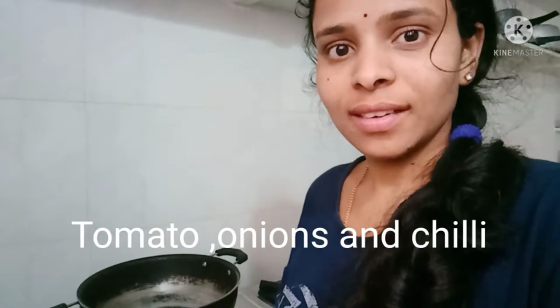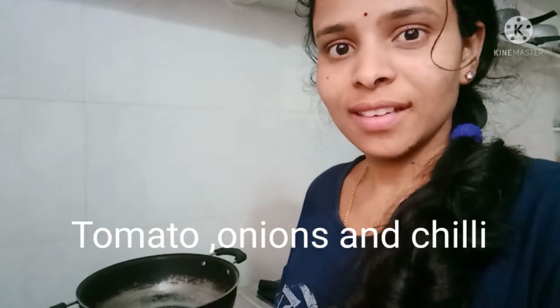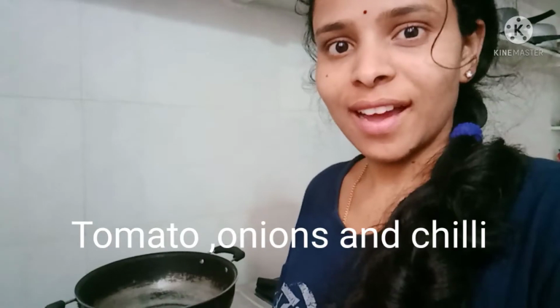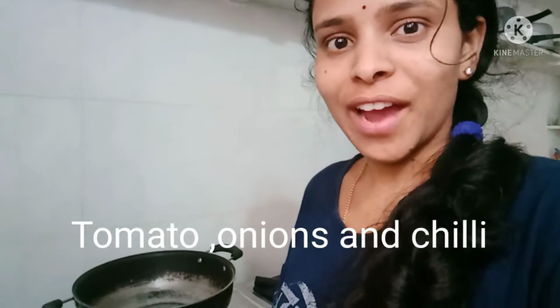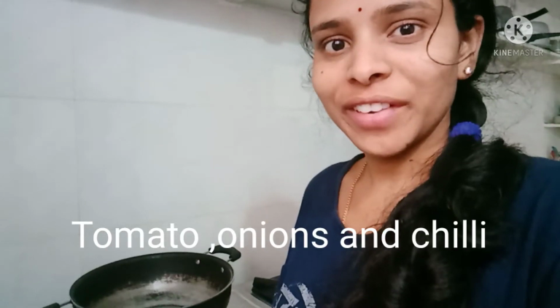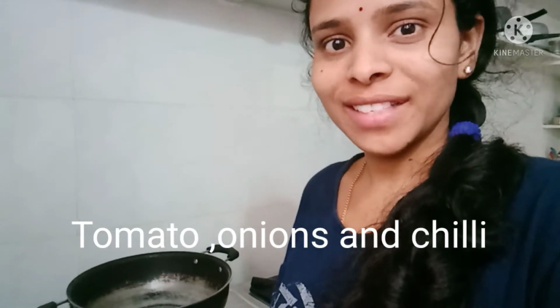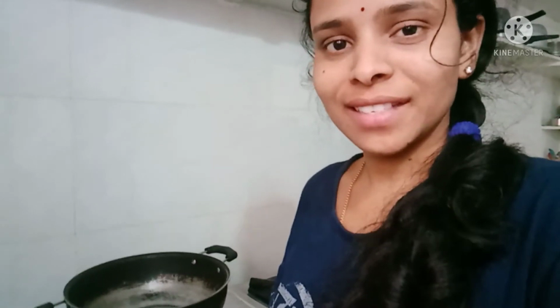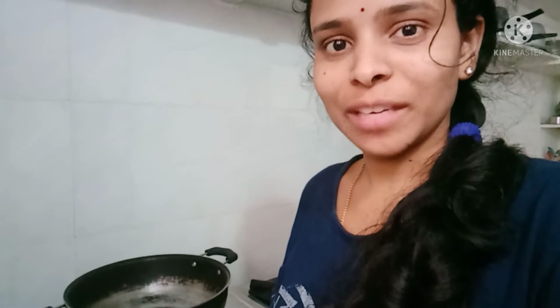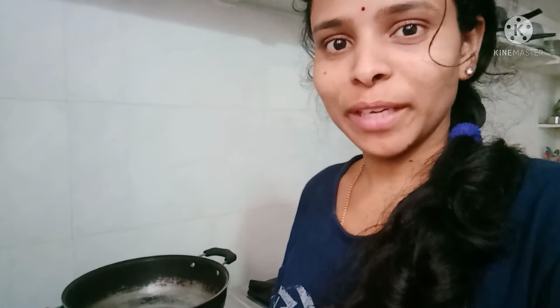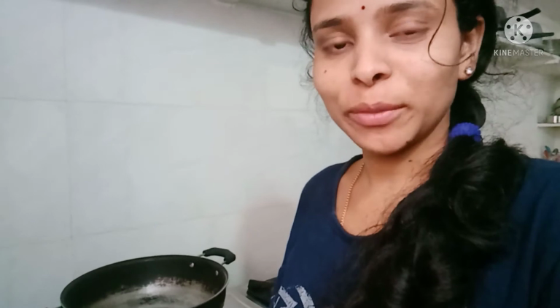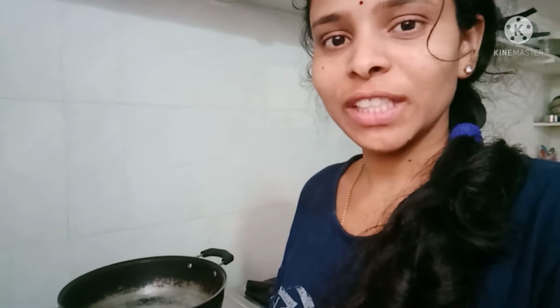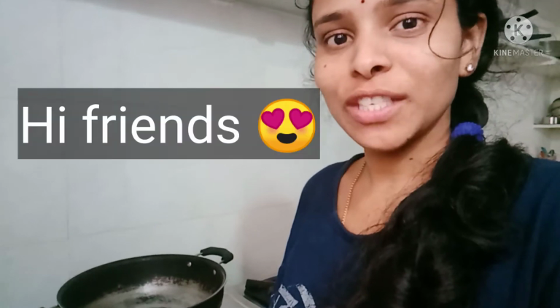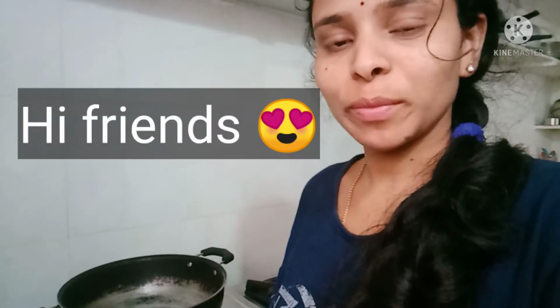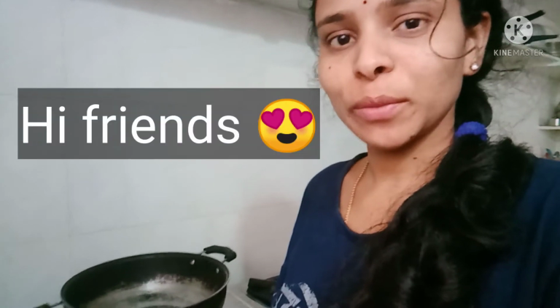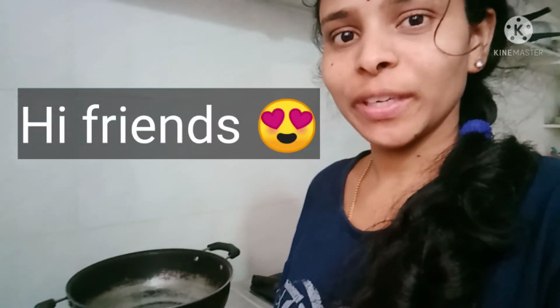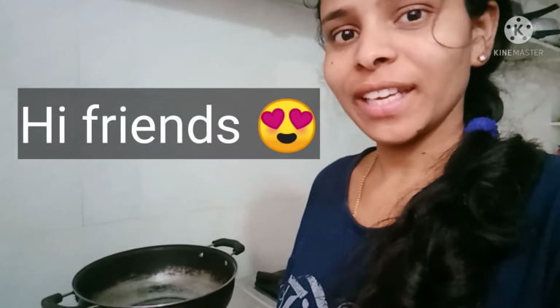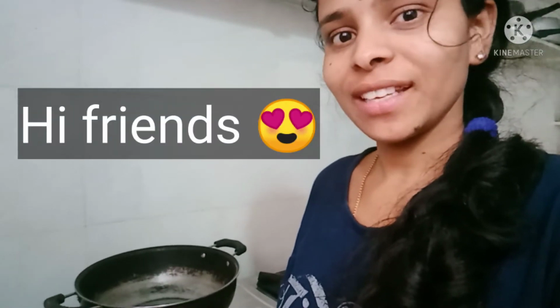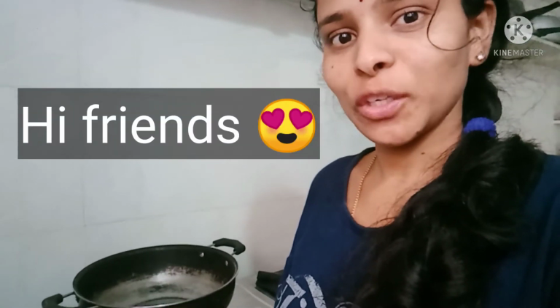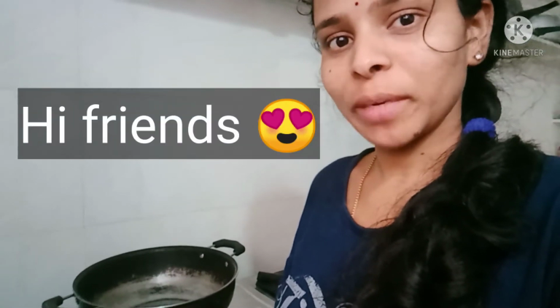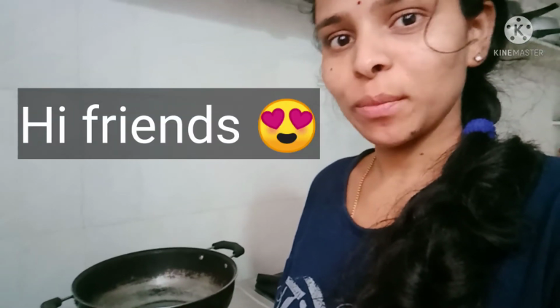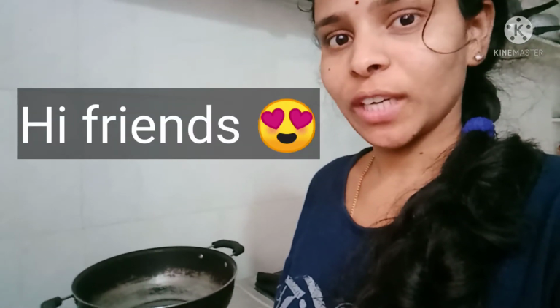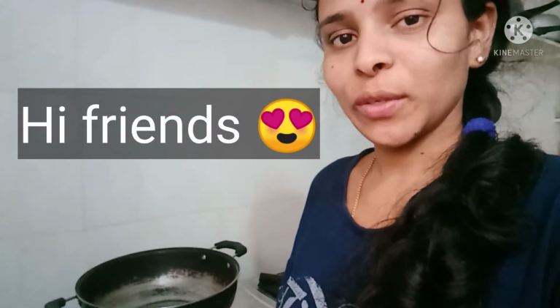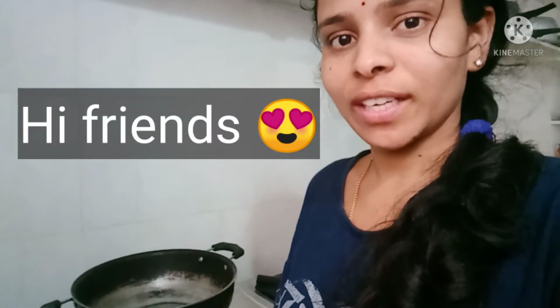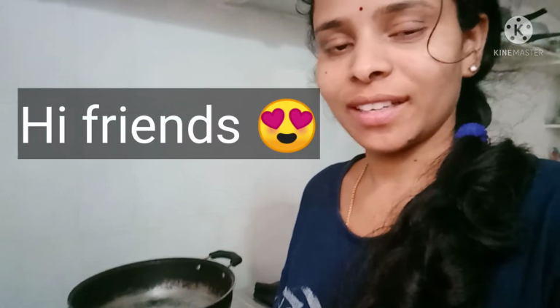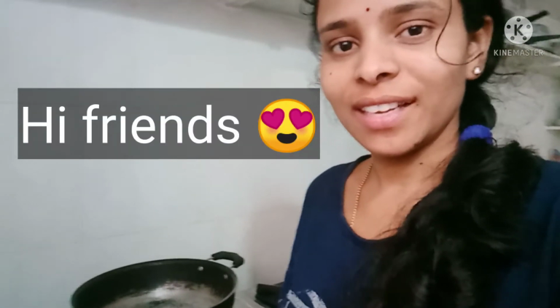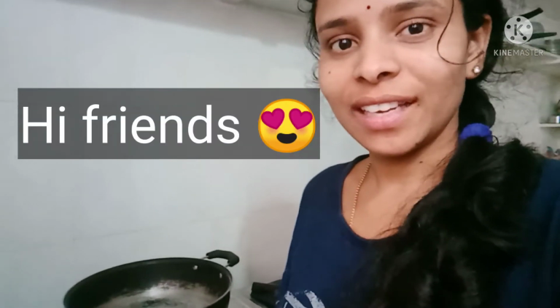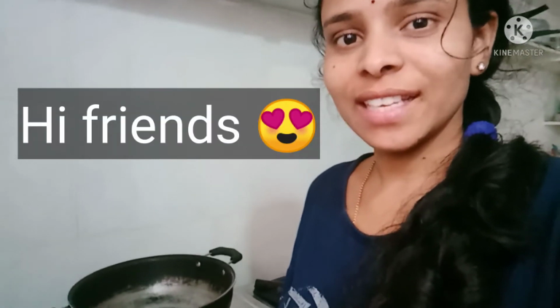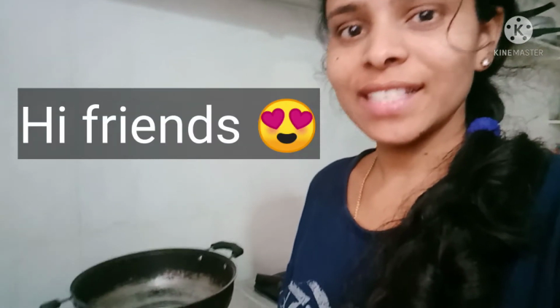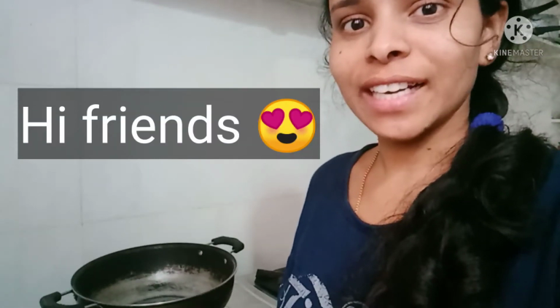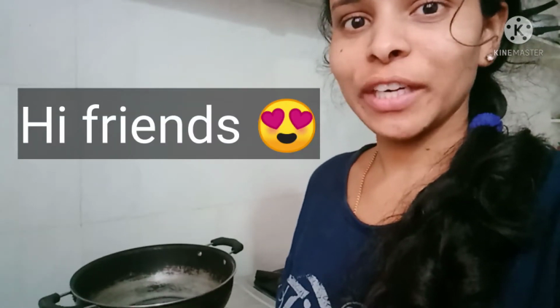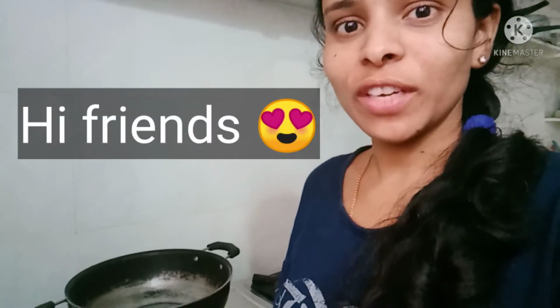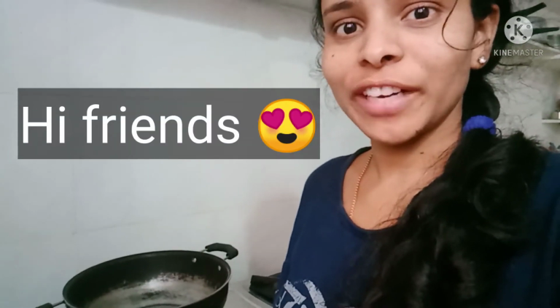Hi friends, I am doing tomato potato curry. Let's get started into our video.